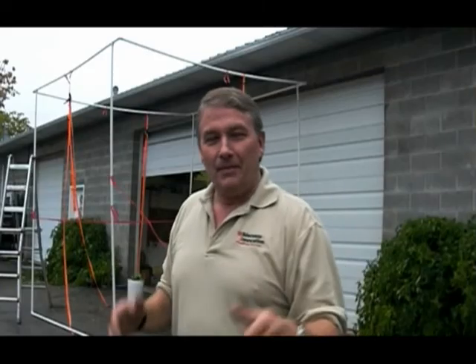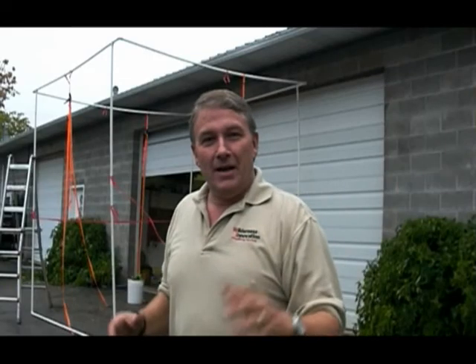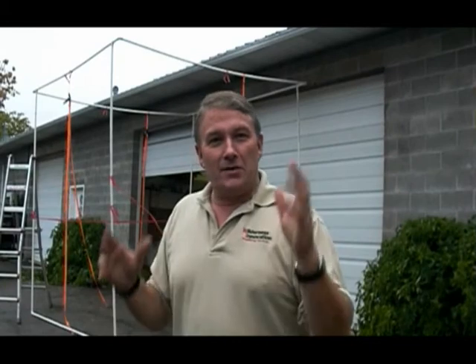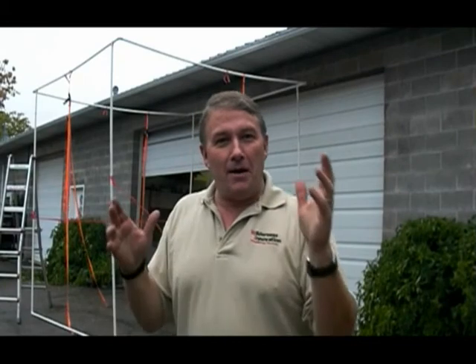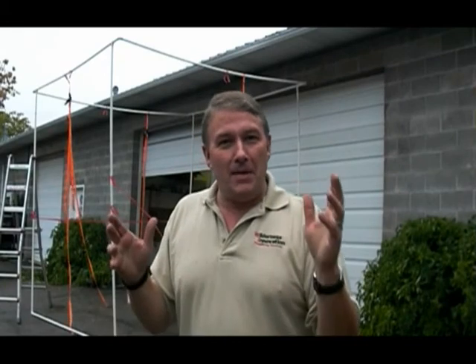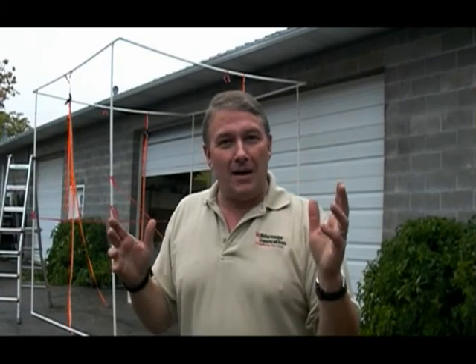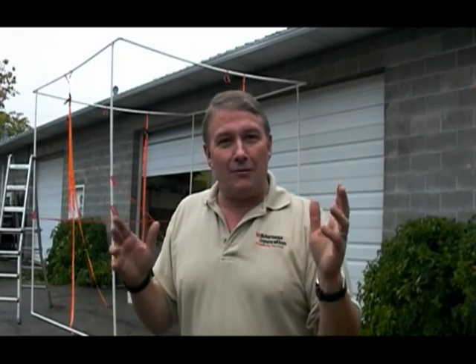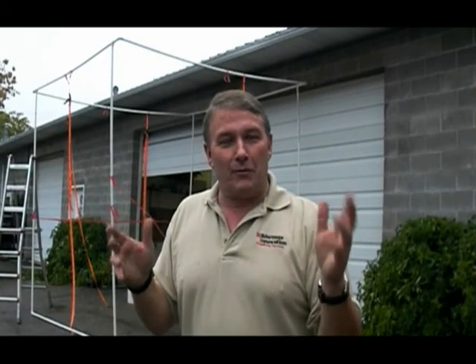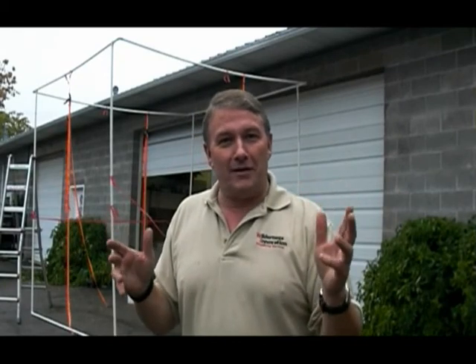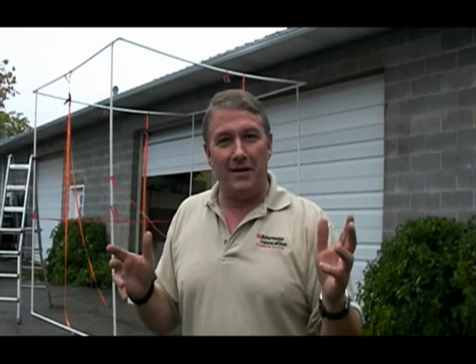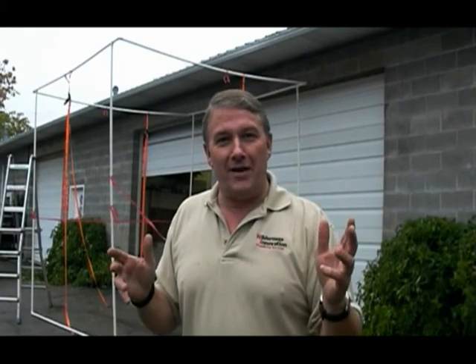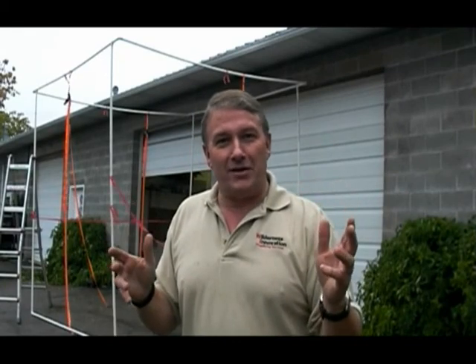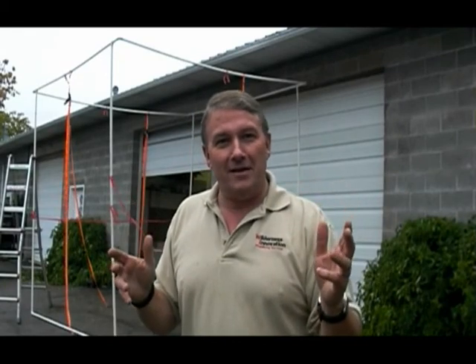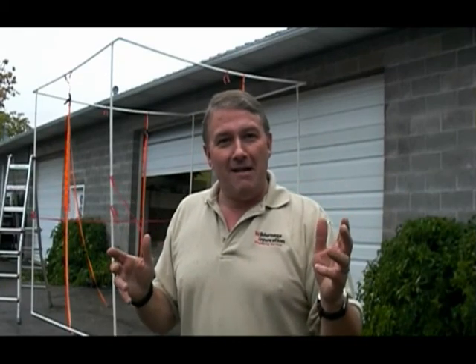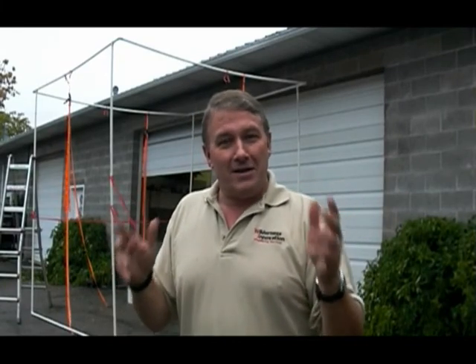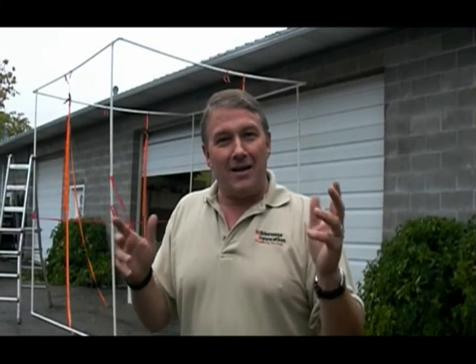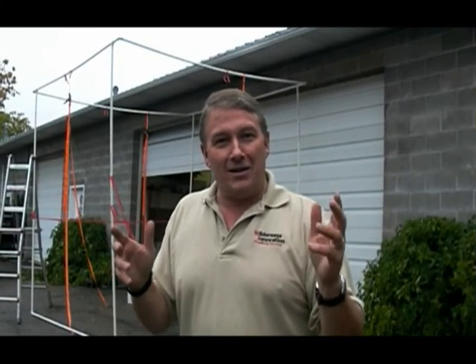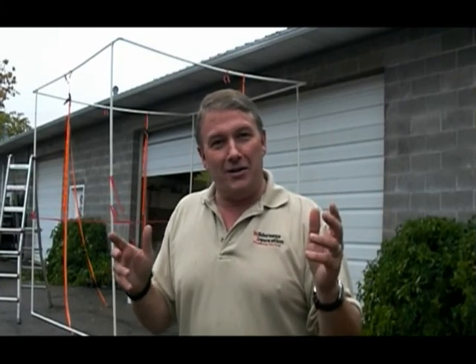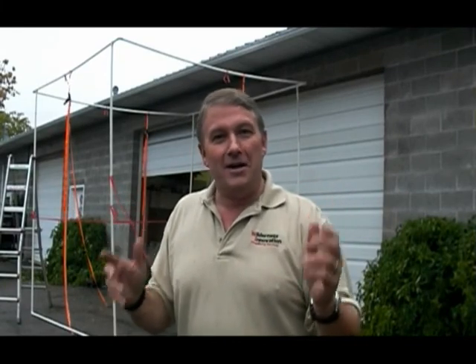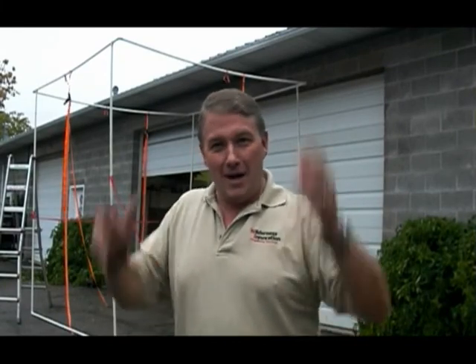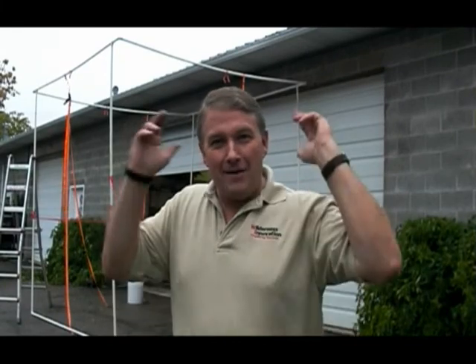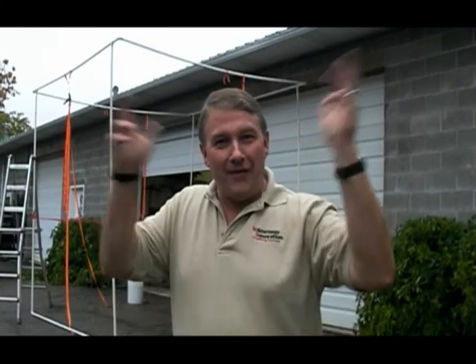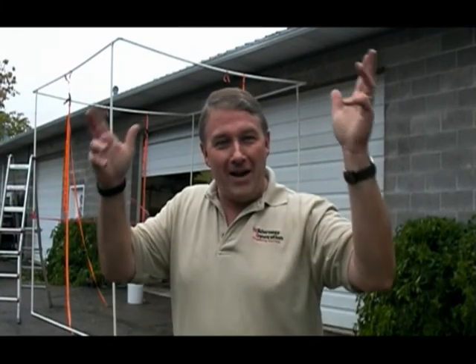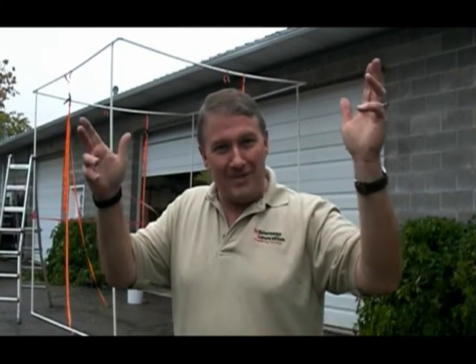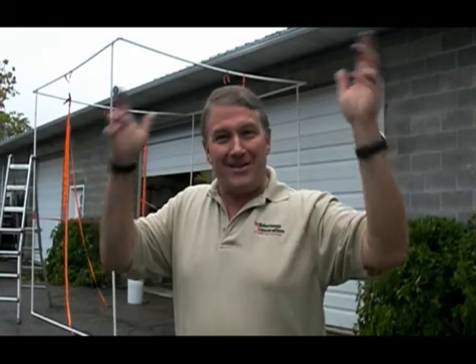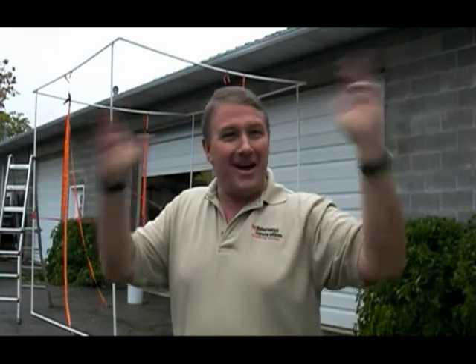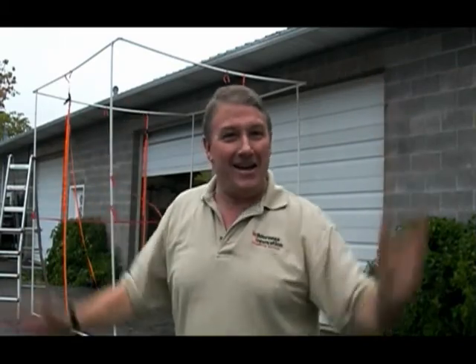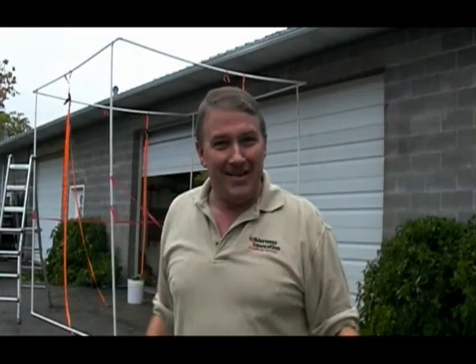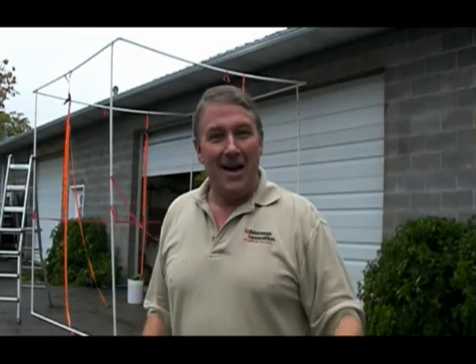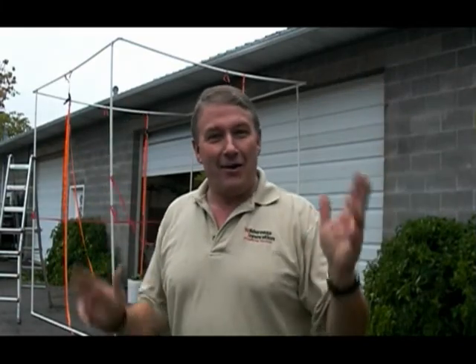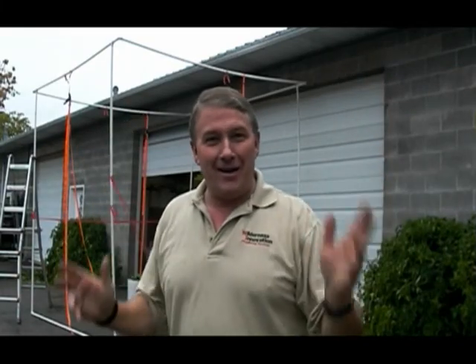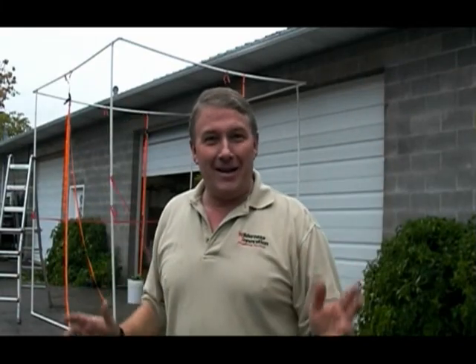This is Perry Peacock with Wilderness Innovation talking to you about fire. It's exciting — have a great day.